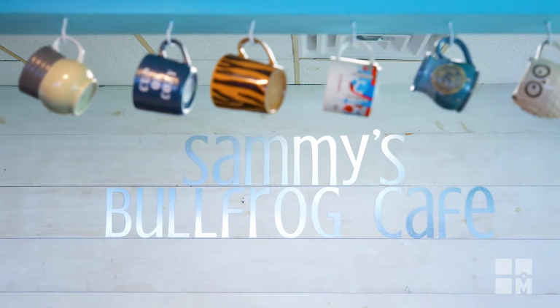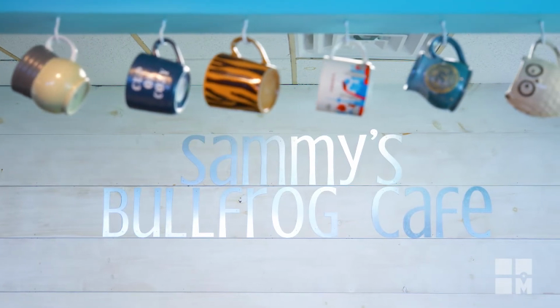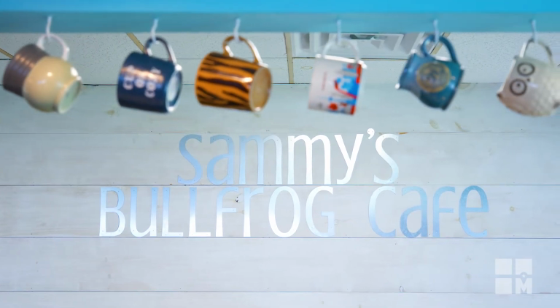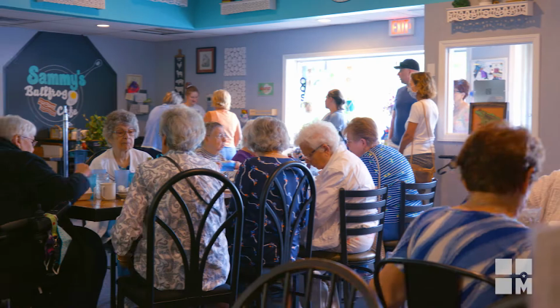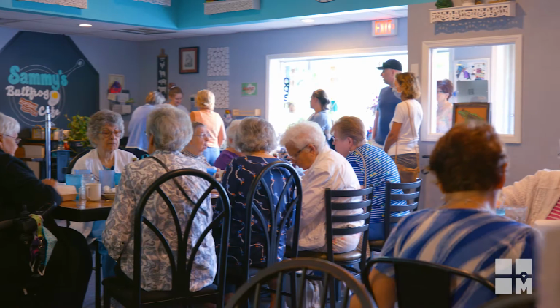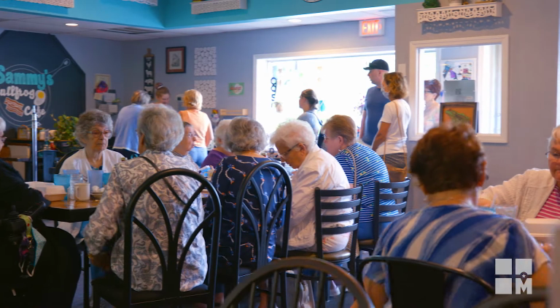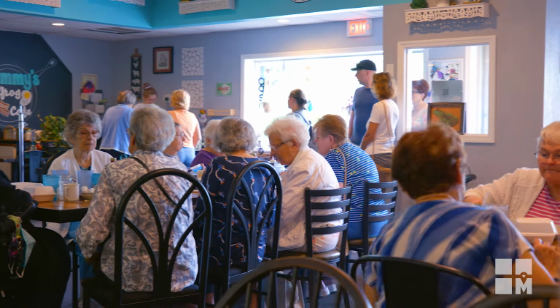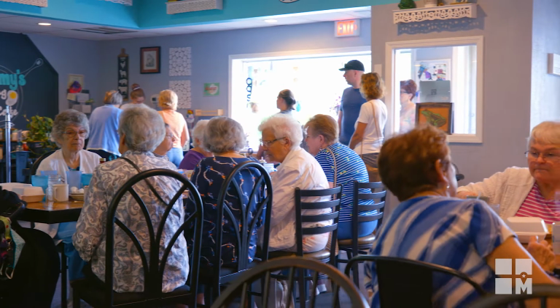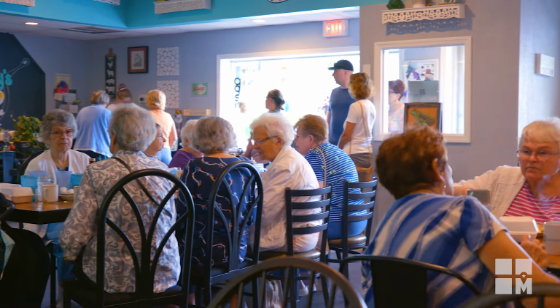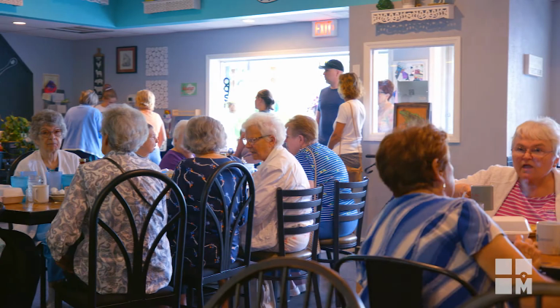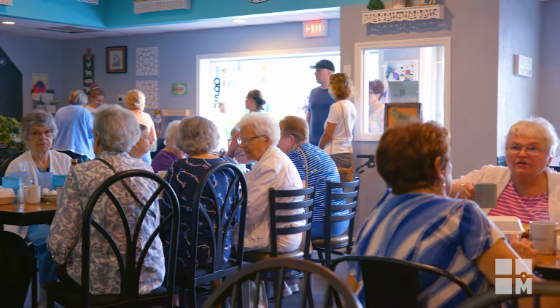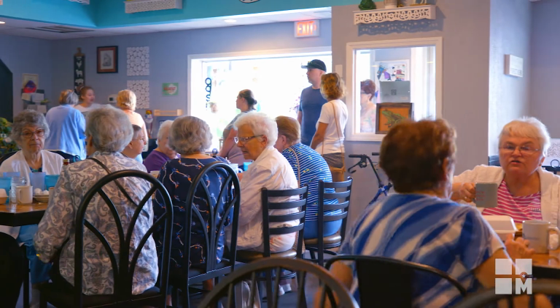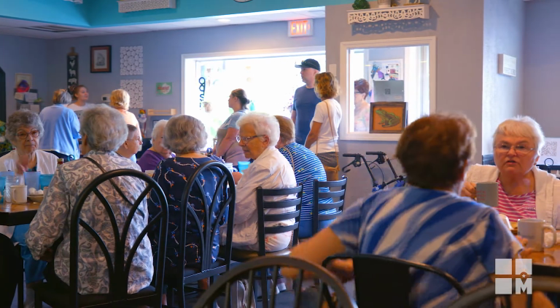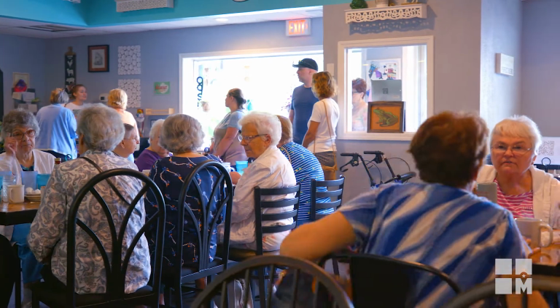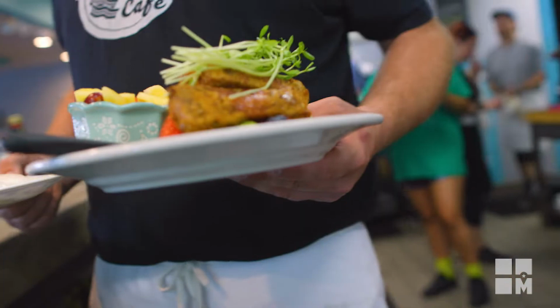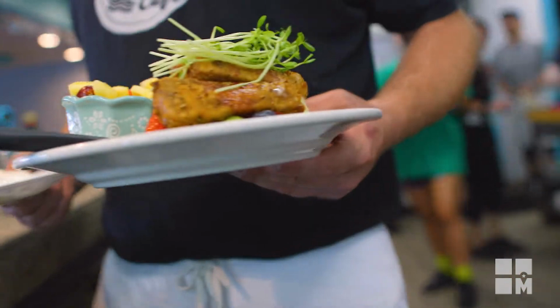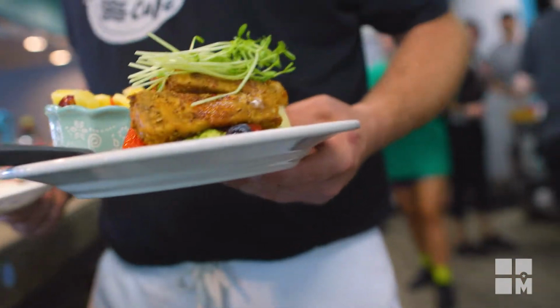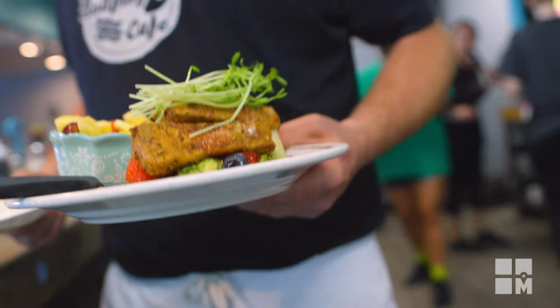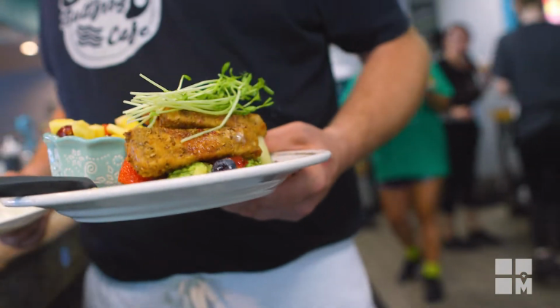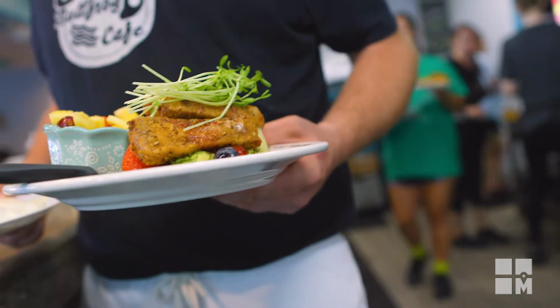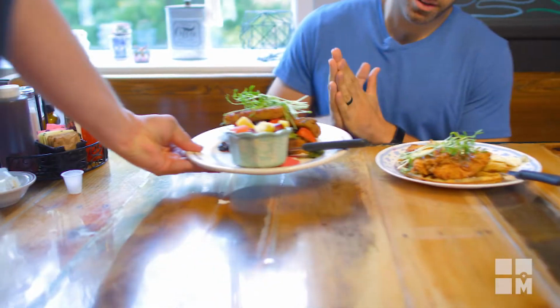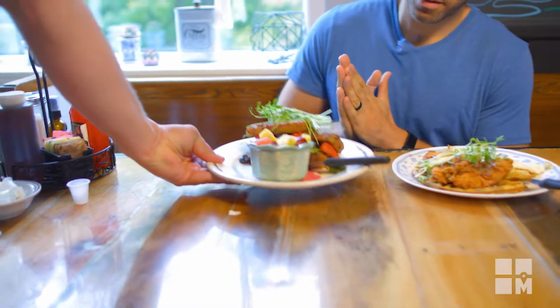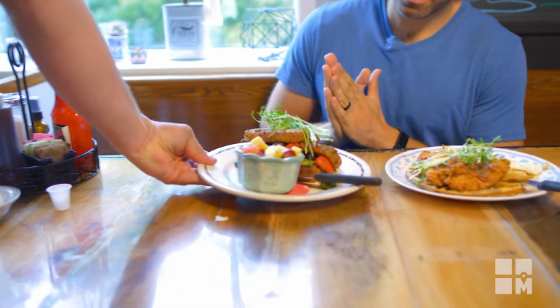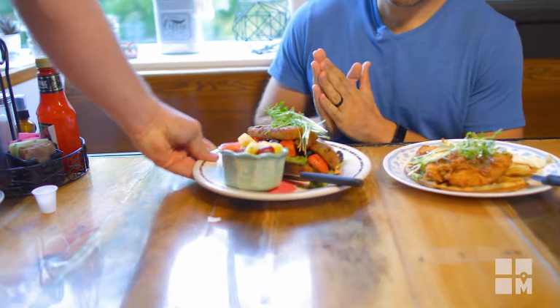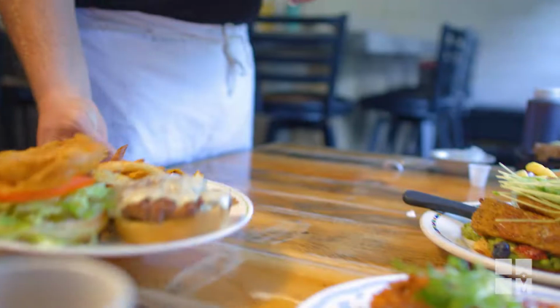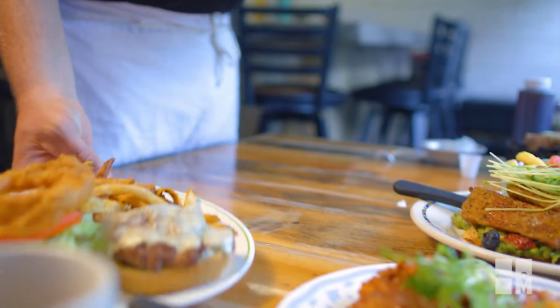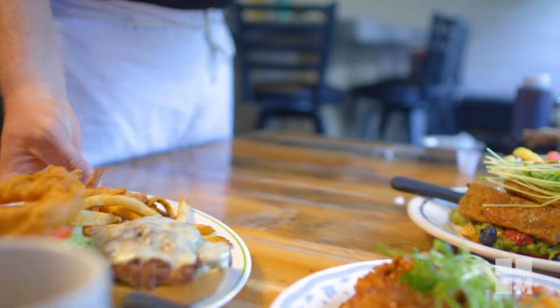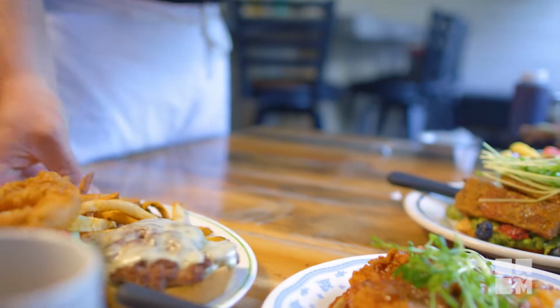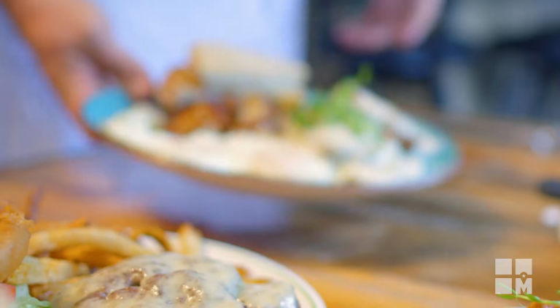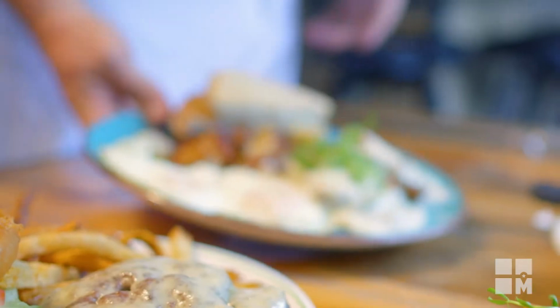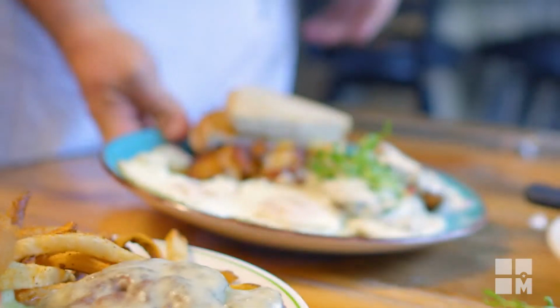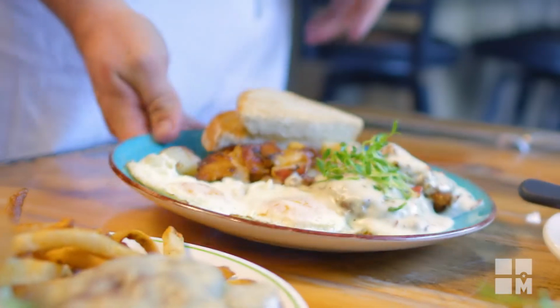When somebody walks in the door here, what do you want them to feel? Ready to eat — happy and ready to eat, like they know what they're gonna get. It's gonna be good.